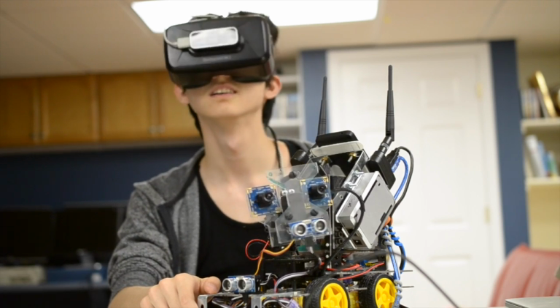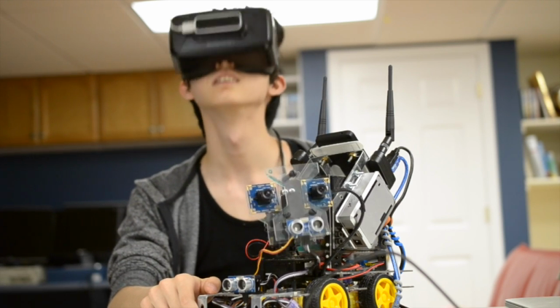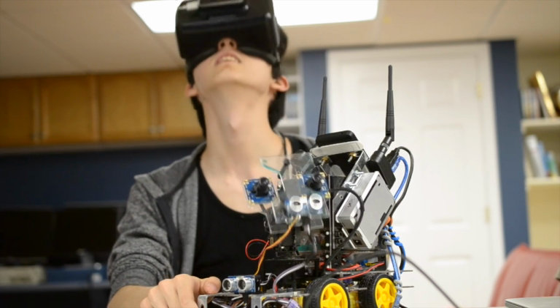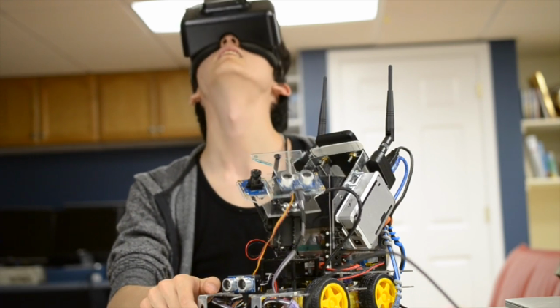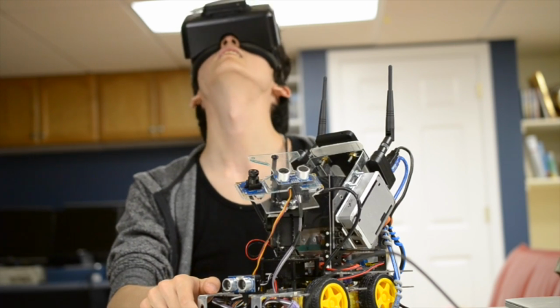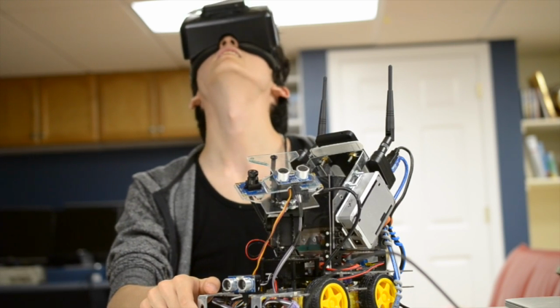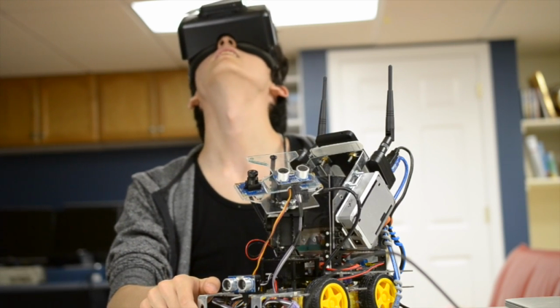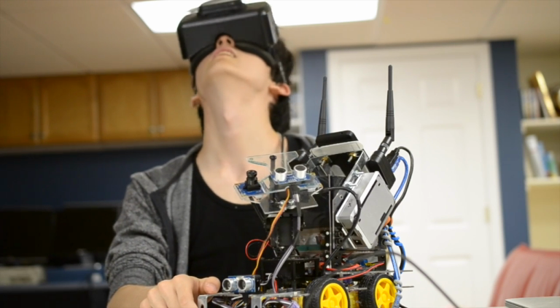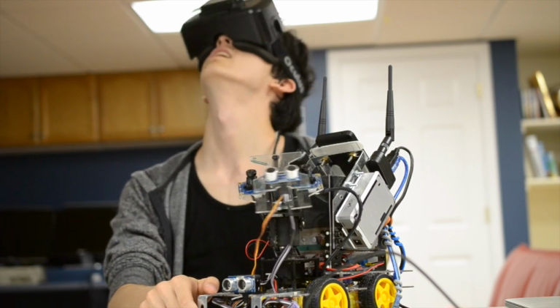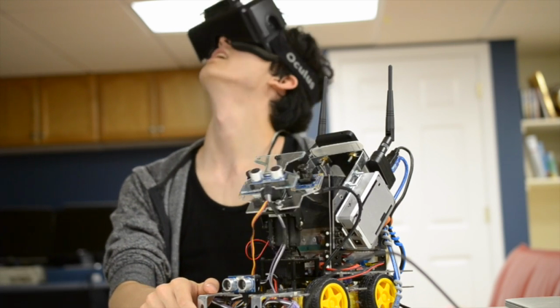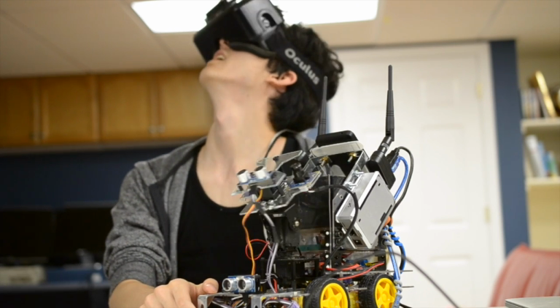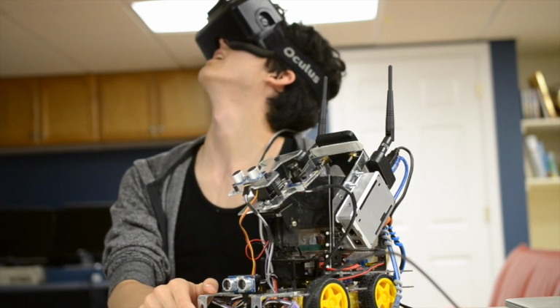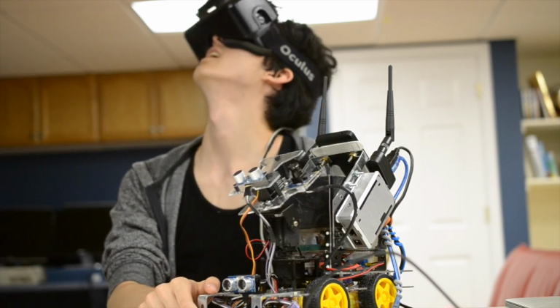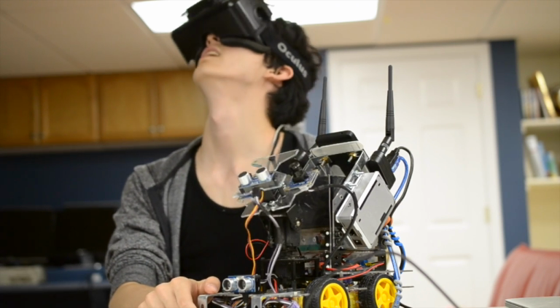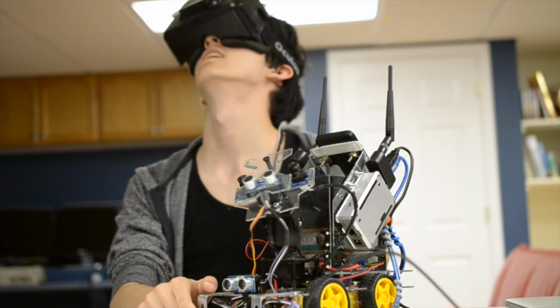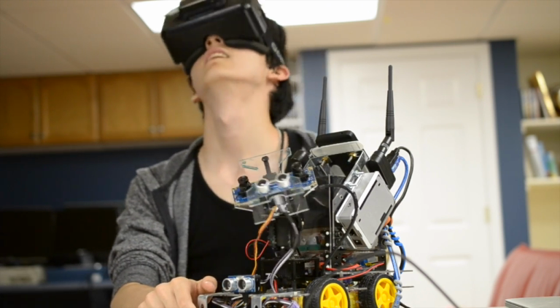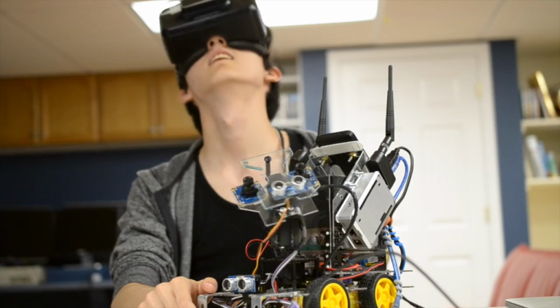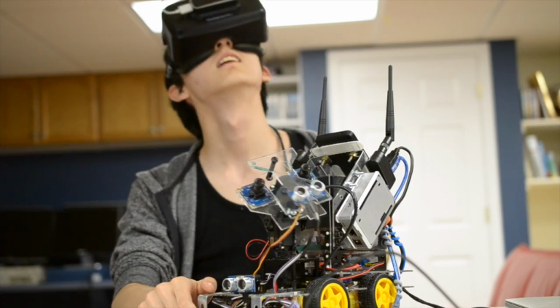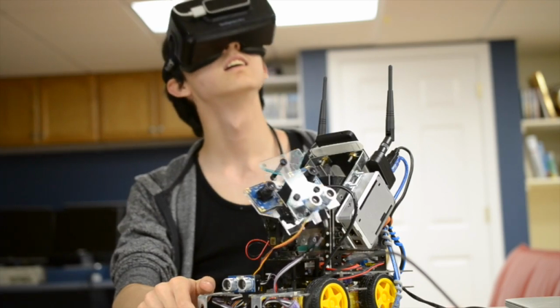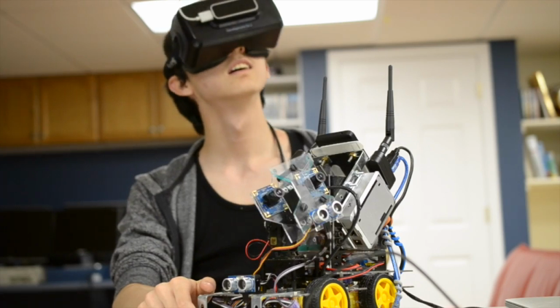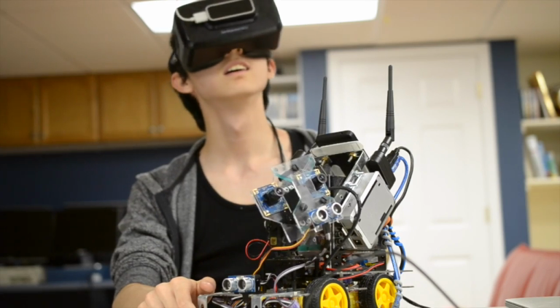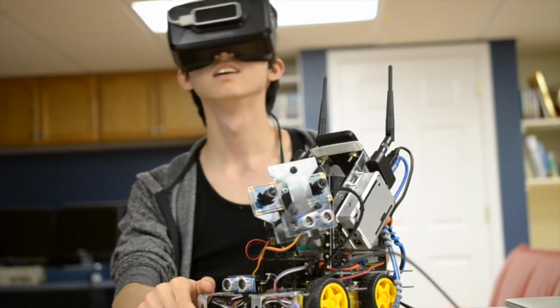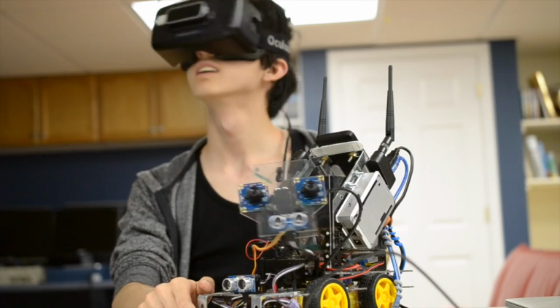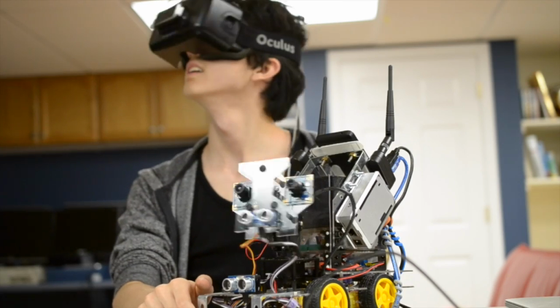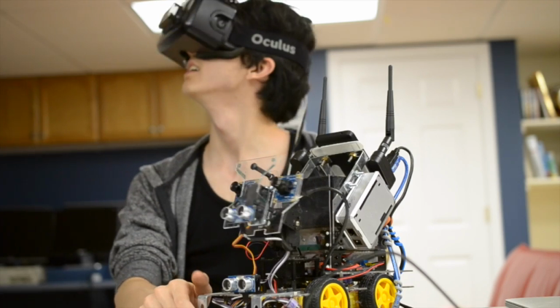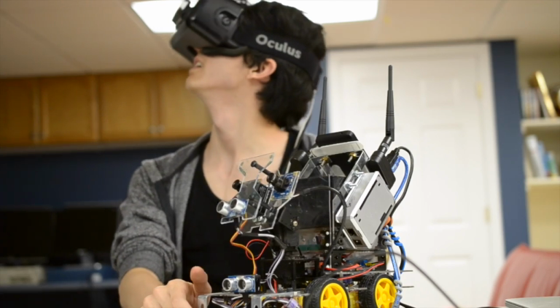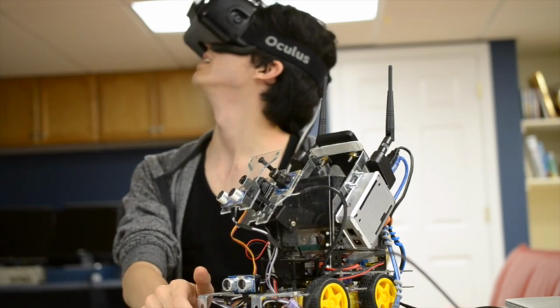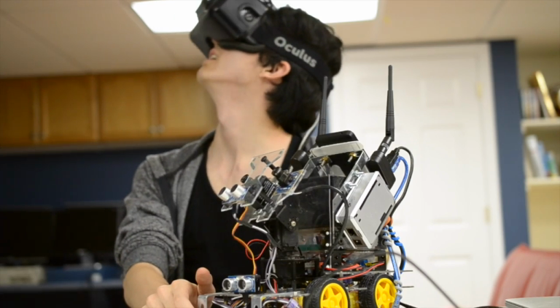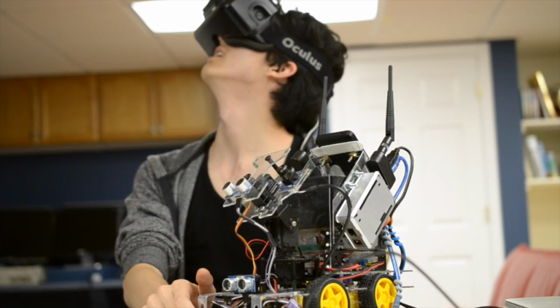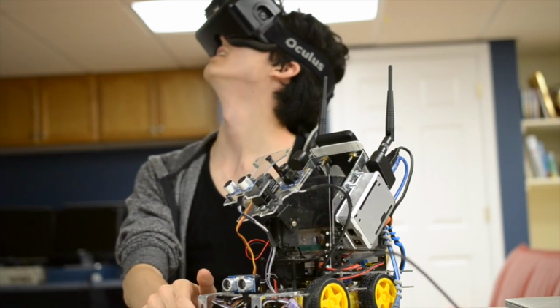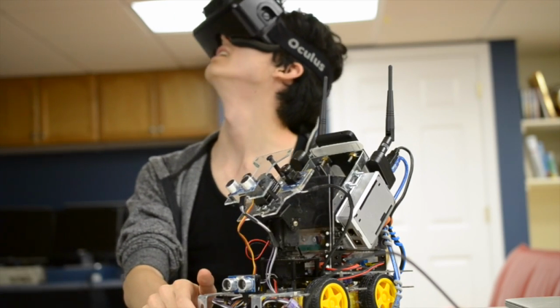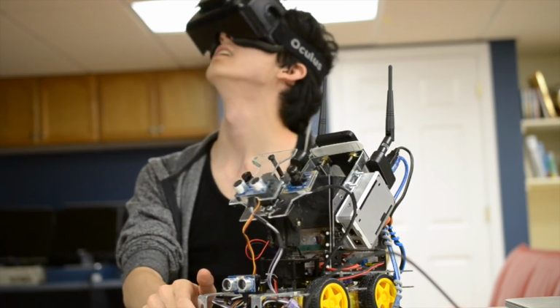In a future video, I'll go over all the code and integration necessary to take full advantage of the Rift.